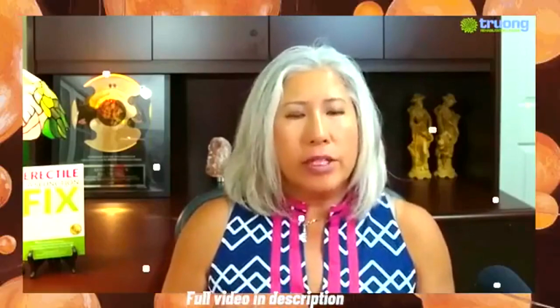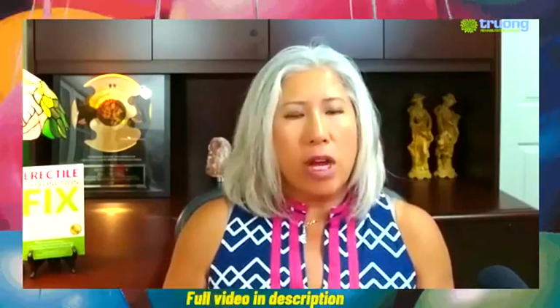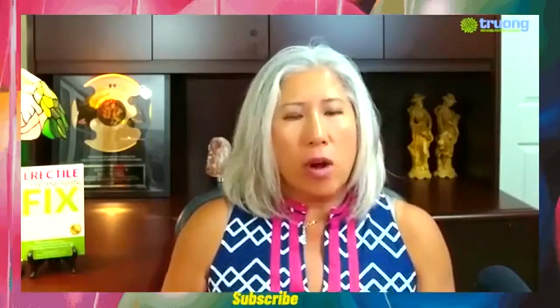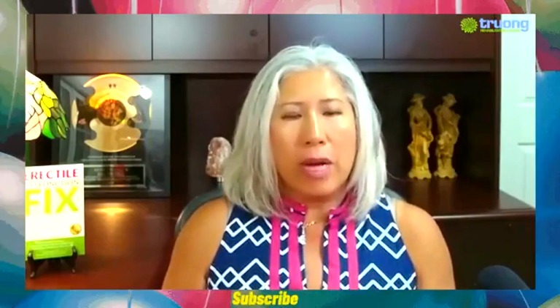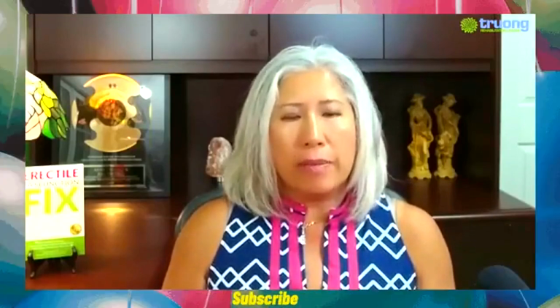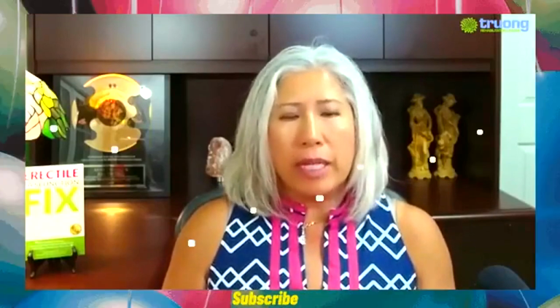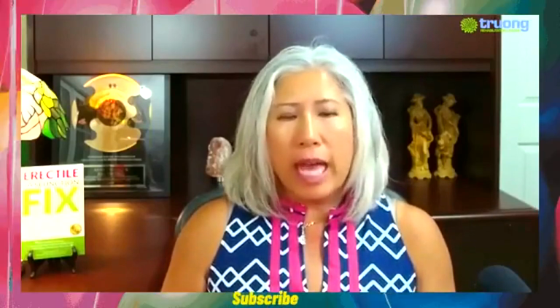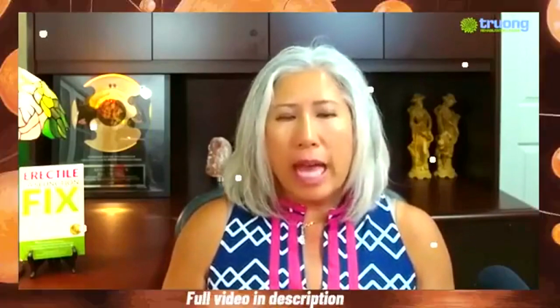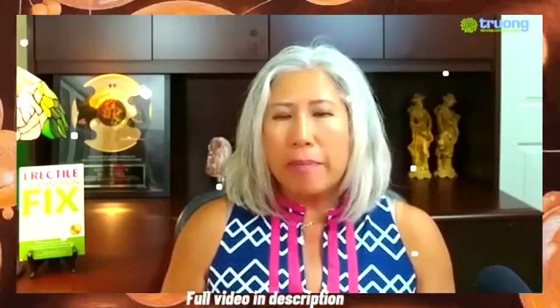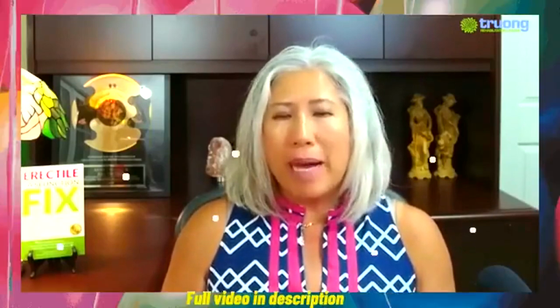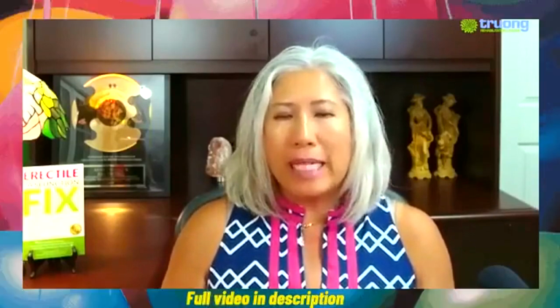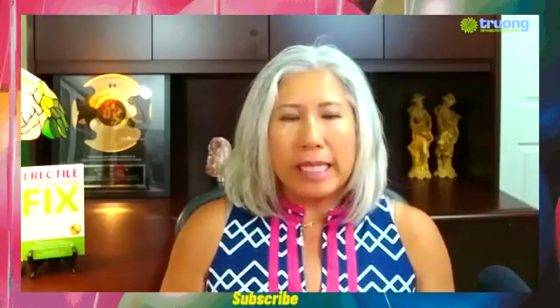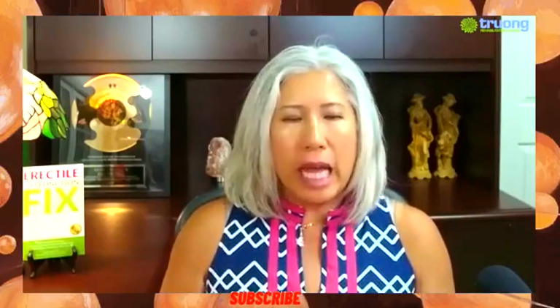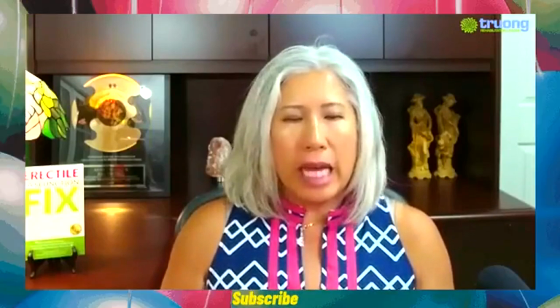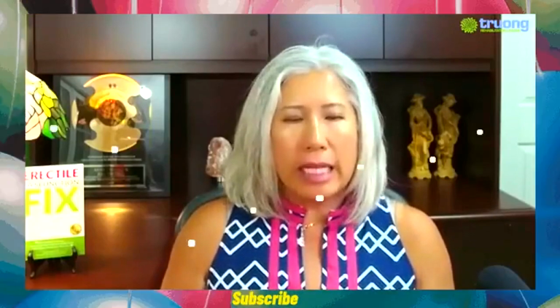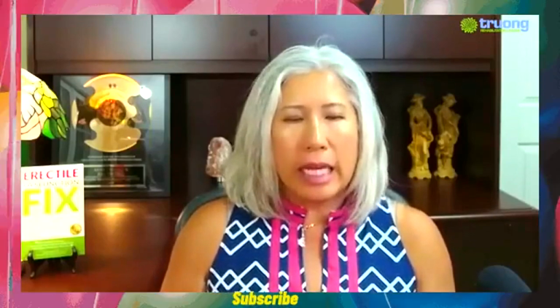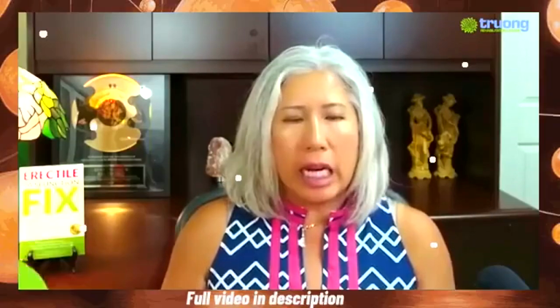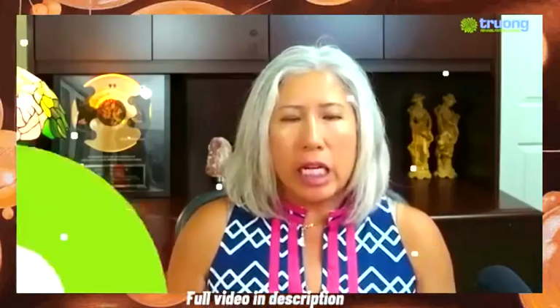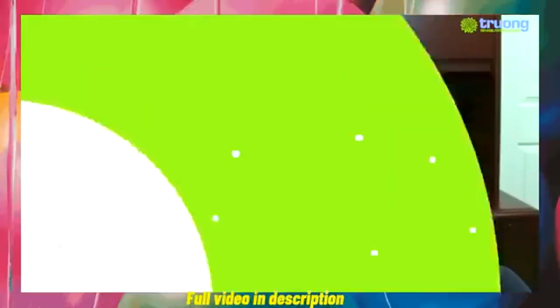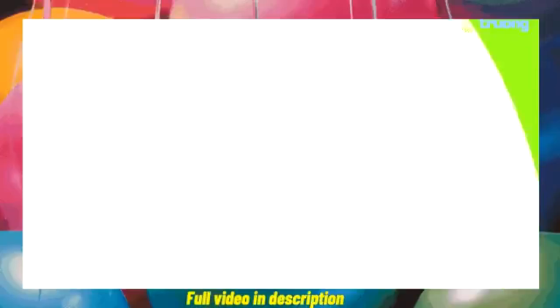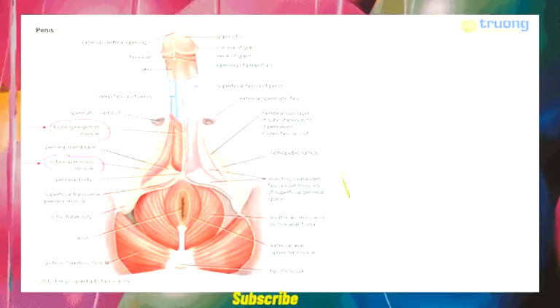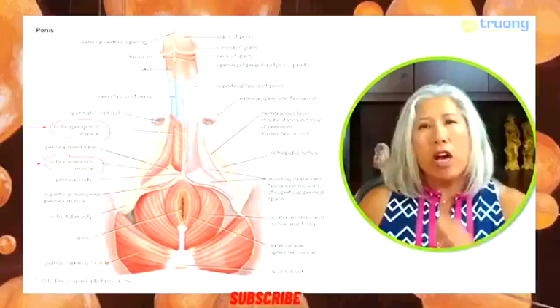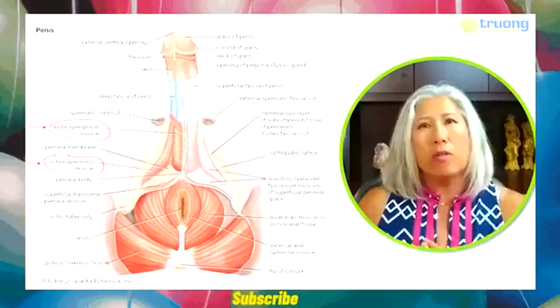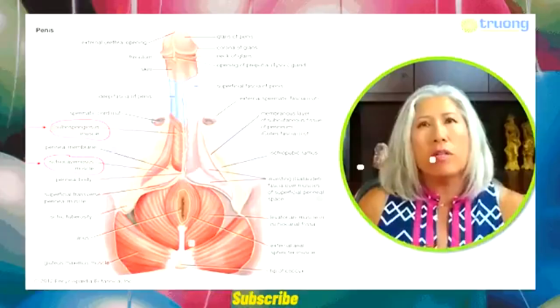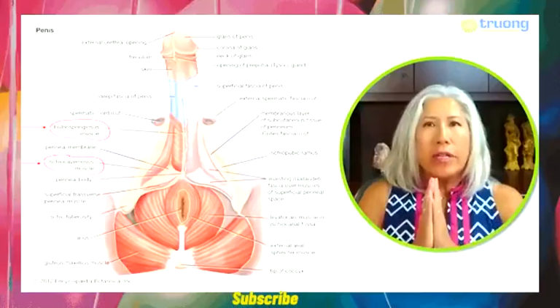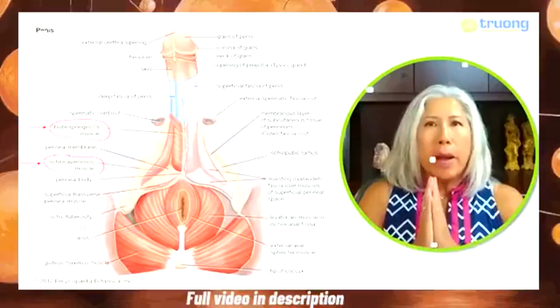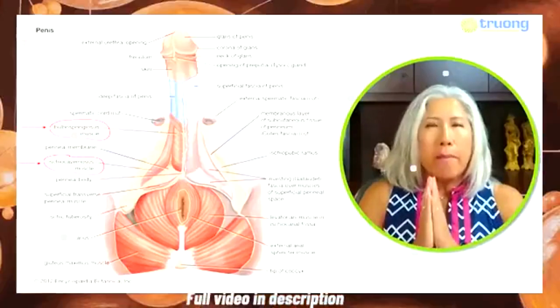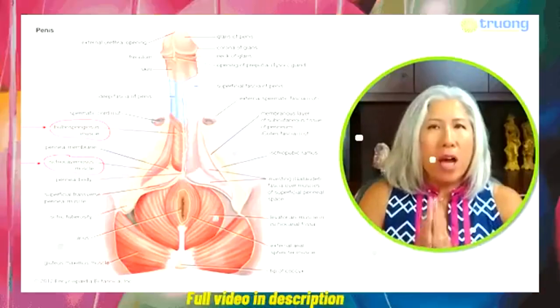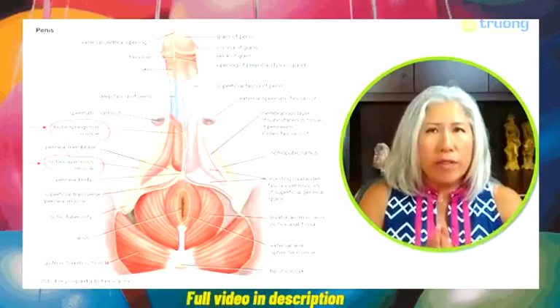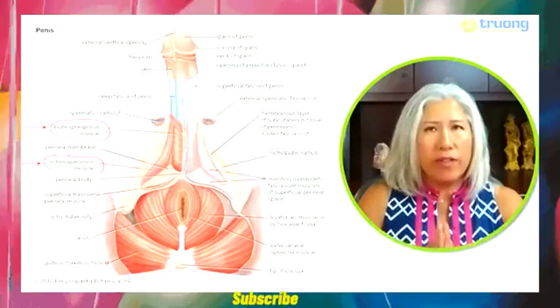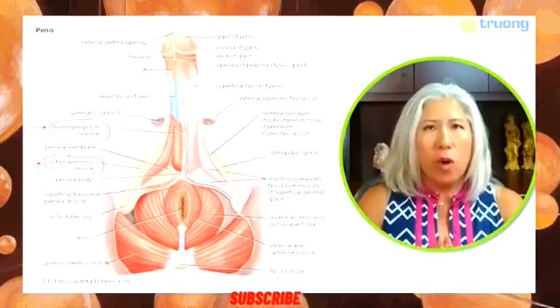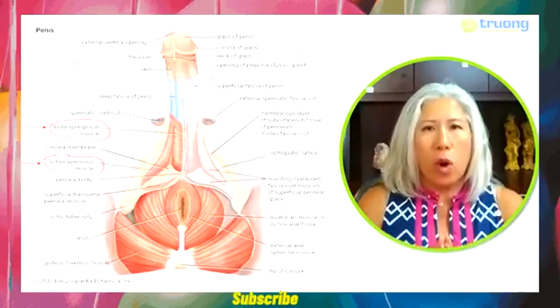So I'm going to add my slide here. So, the pelvic floor...